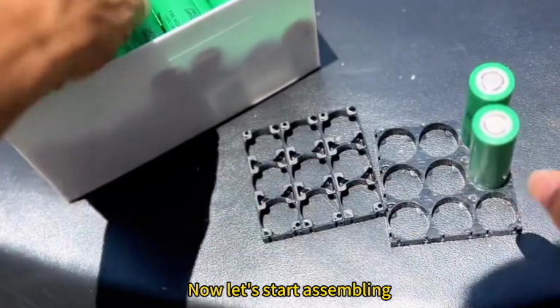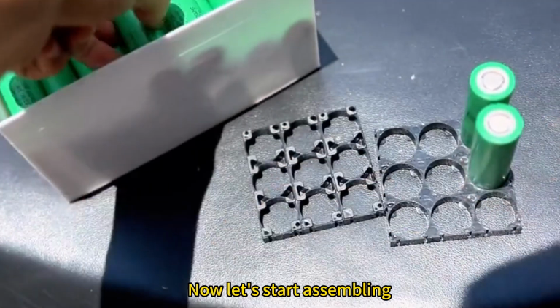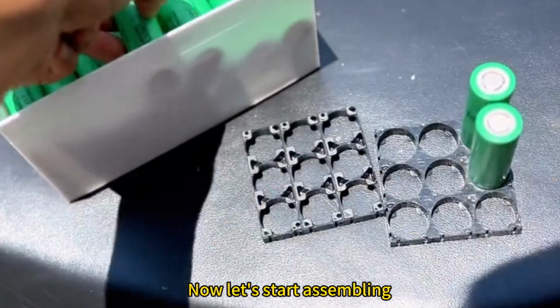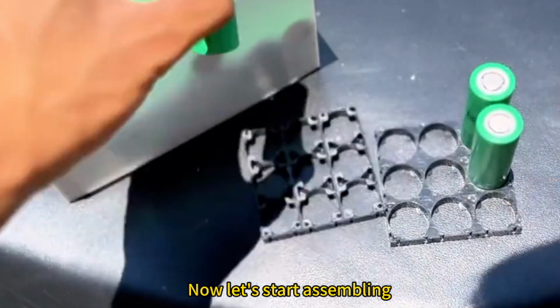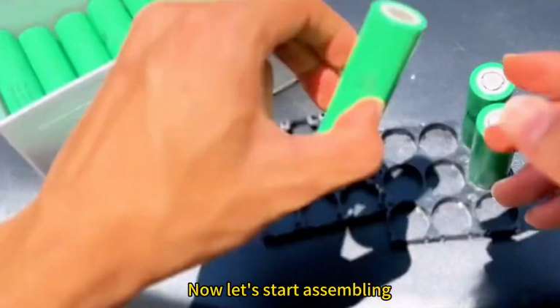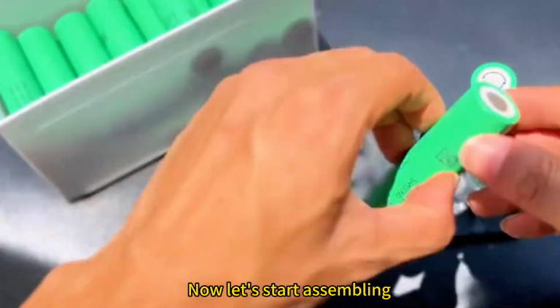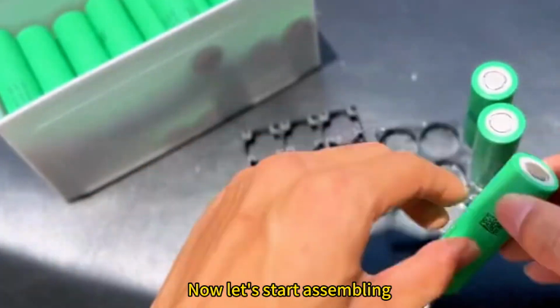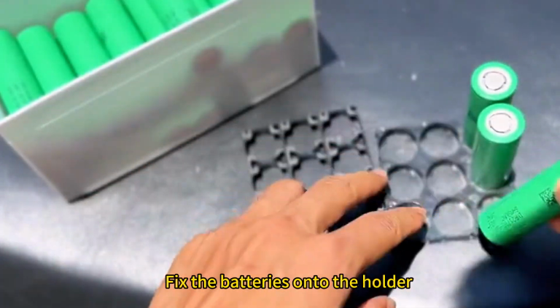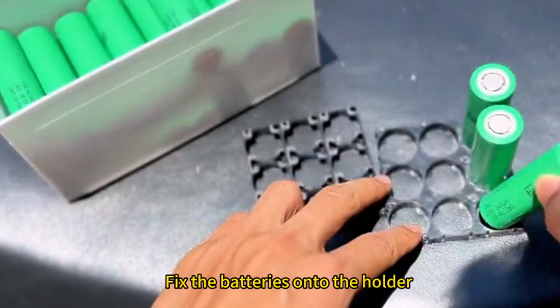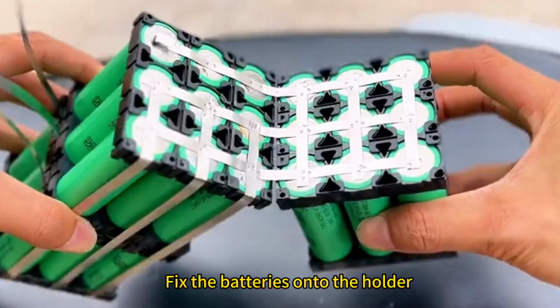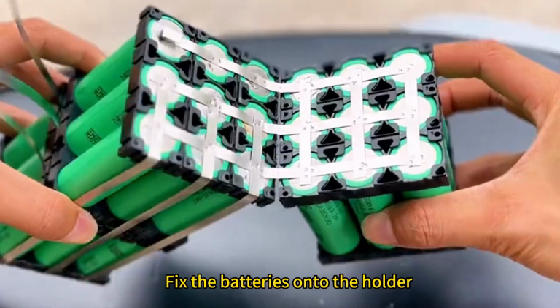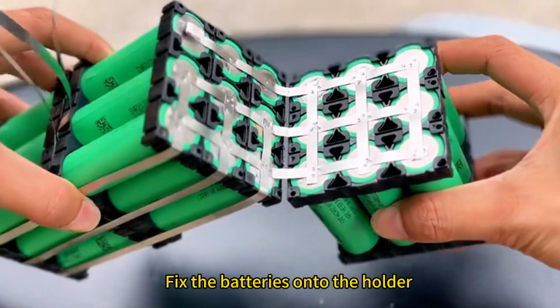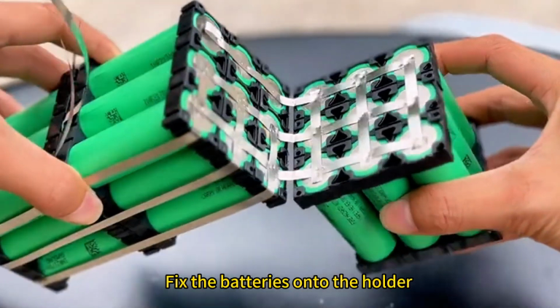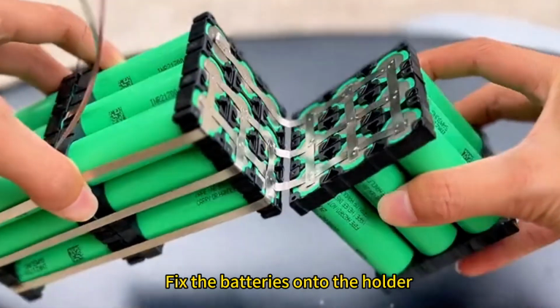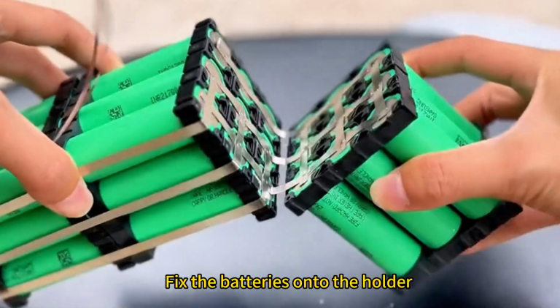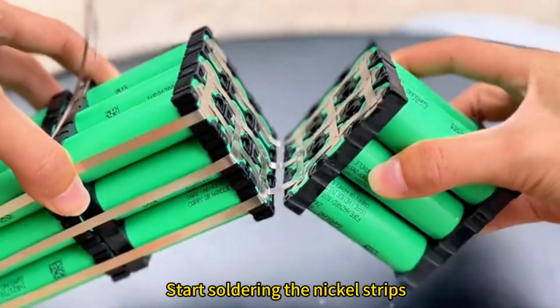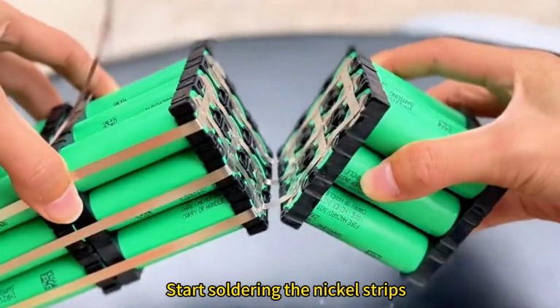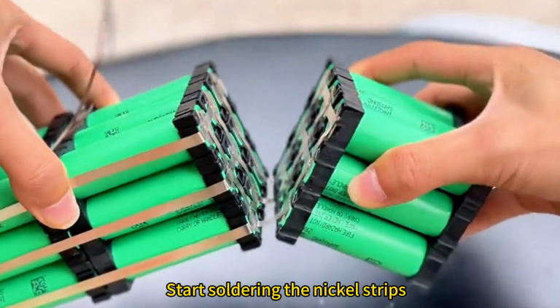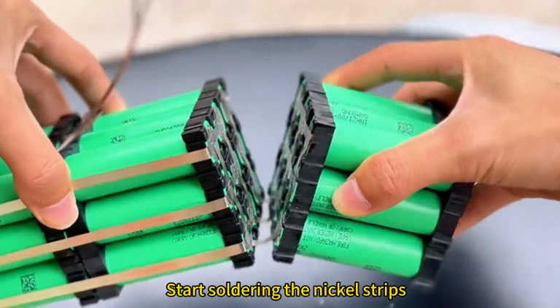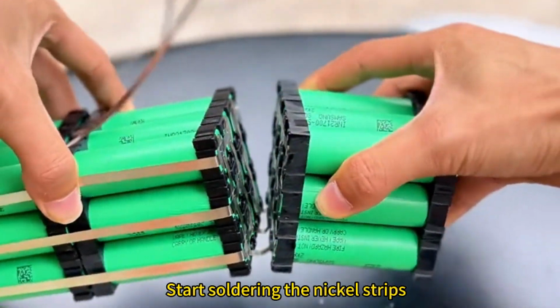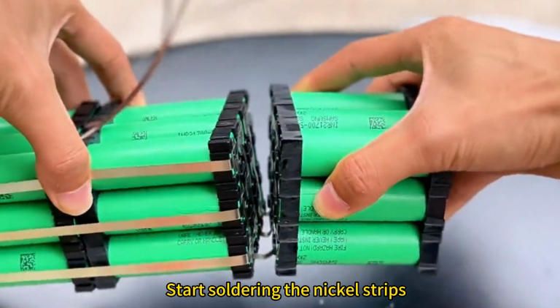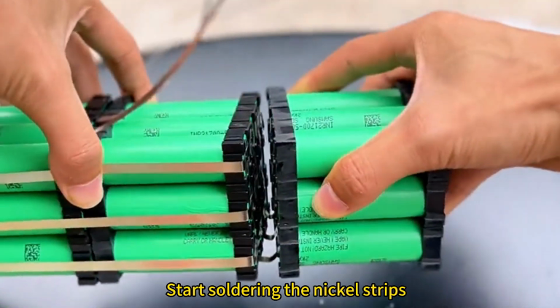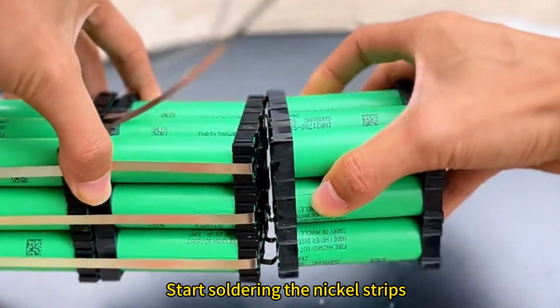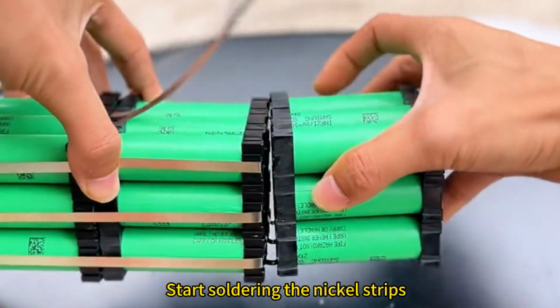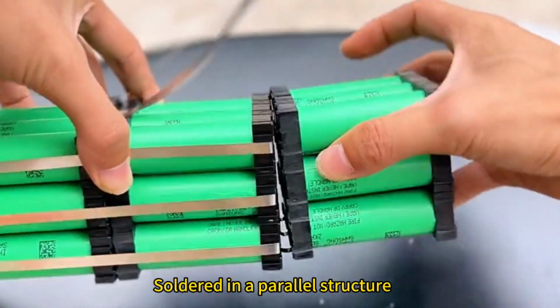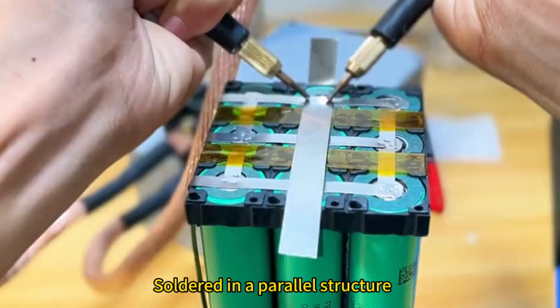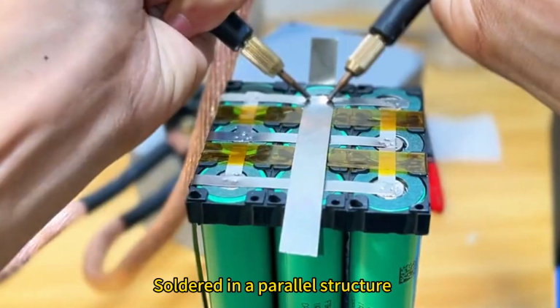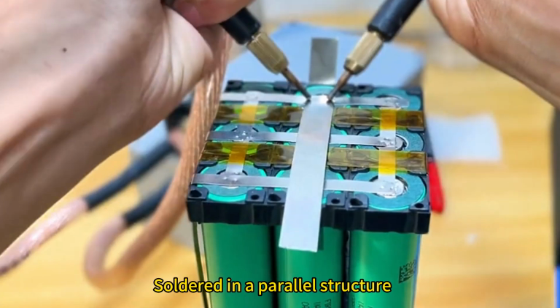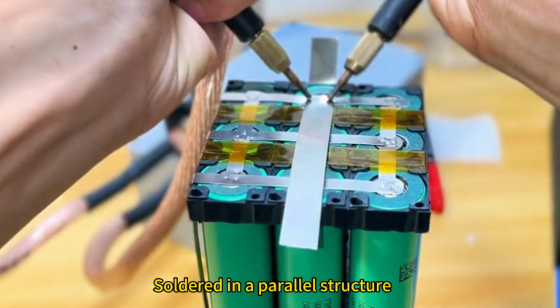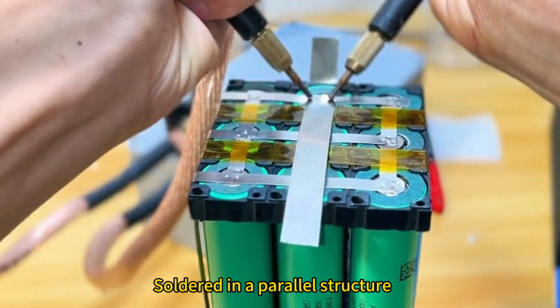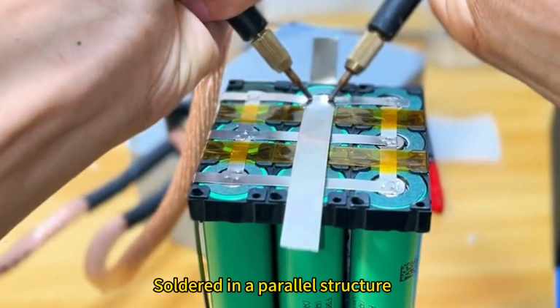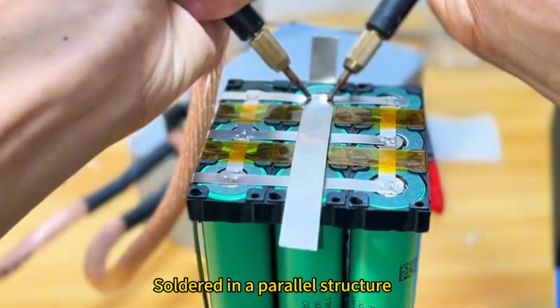Now let's start assembling. Fix the batteries onto the holder, then start soldering the nickel strips, soldered in a parallel structure.